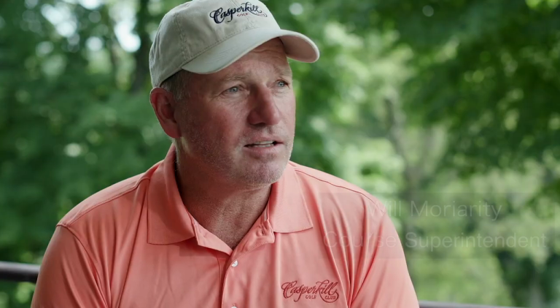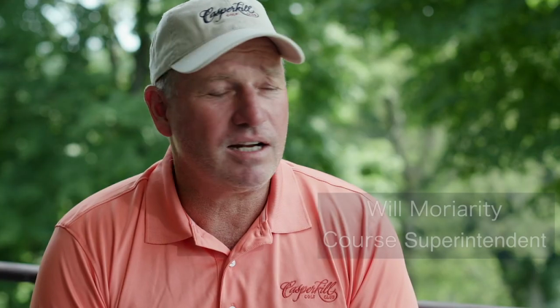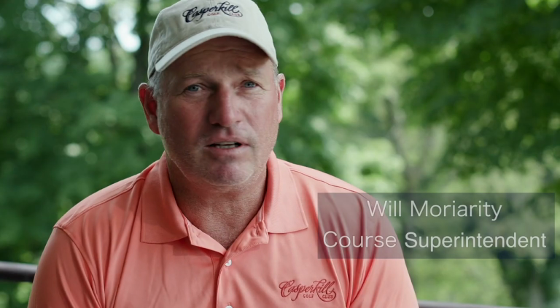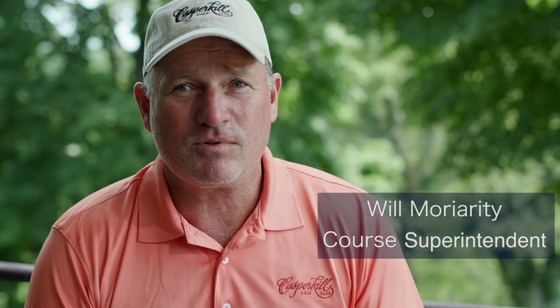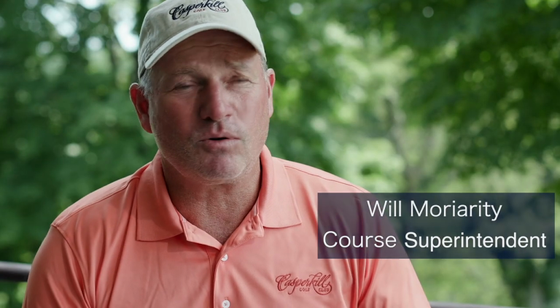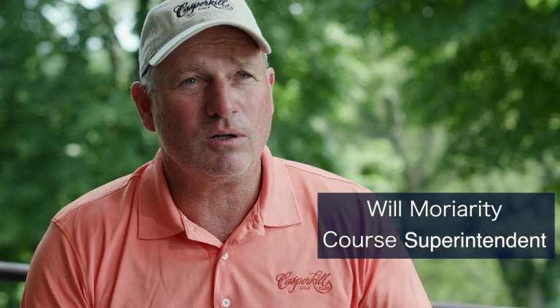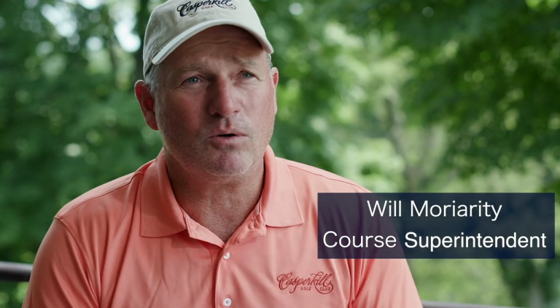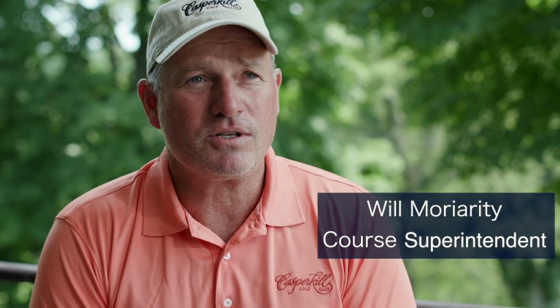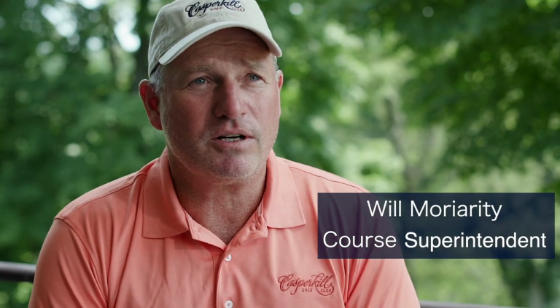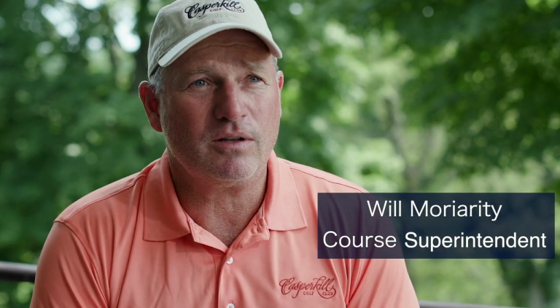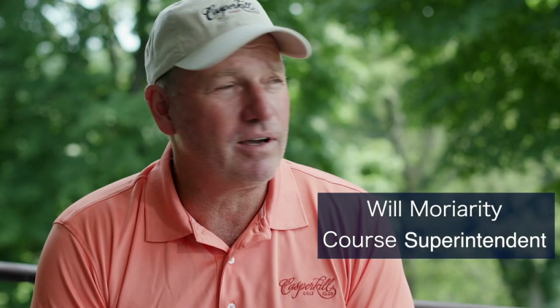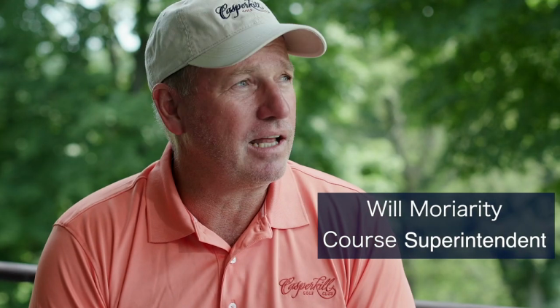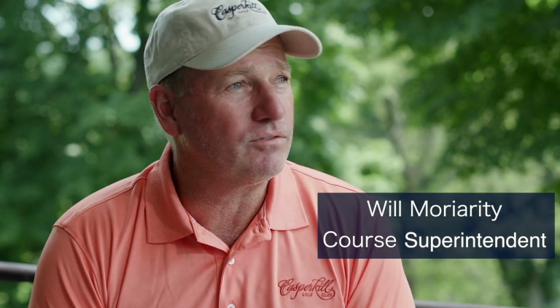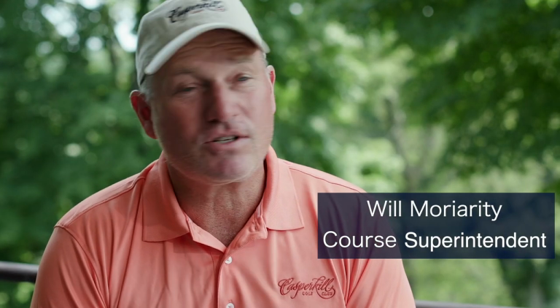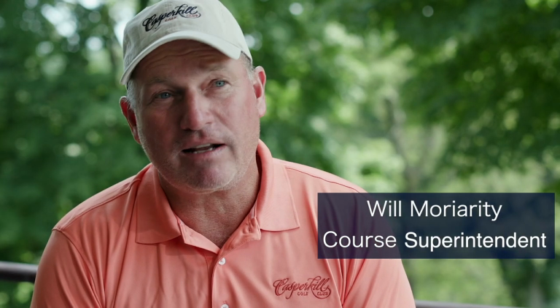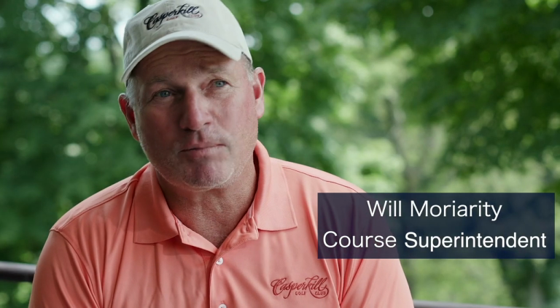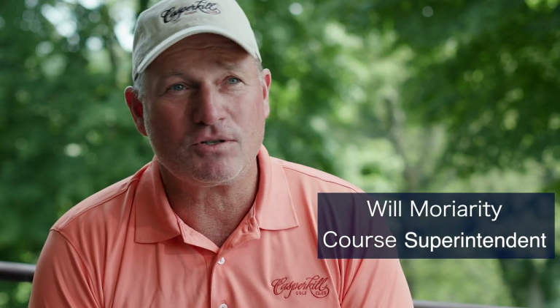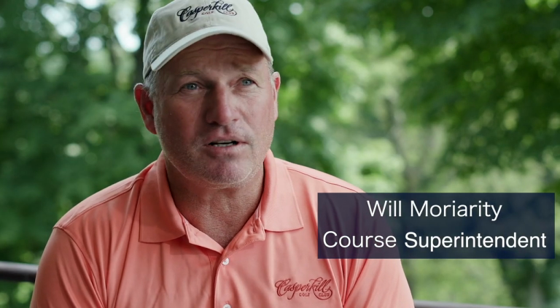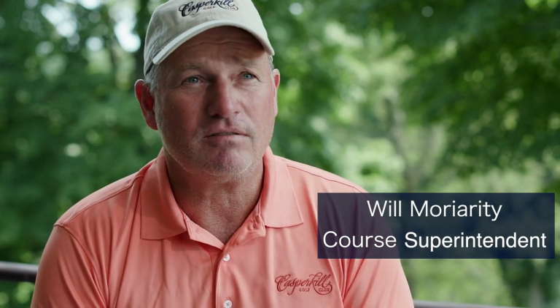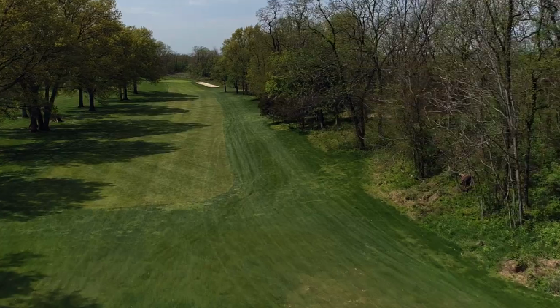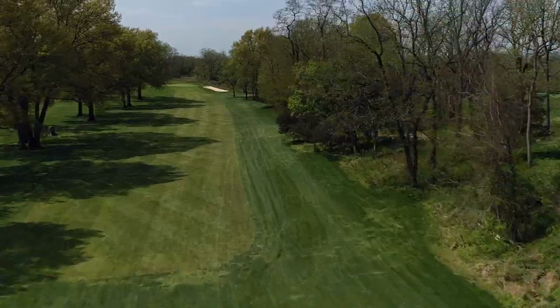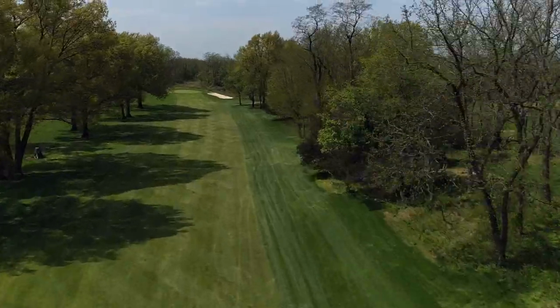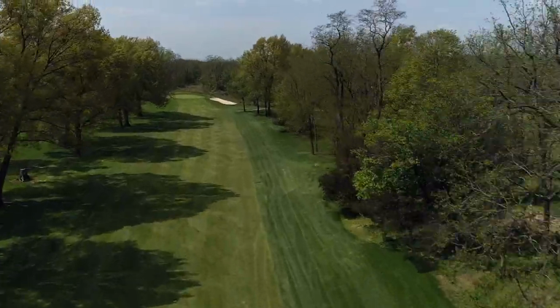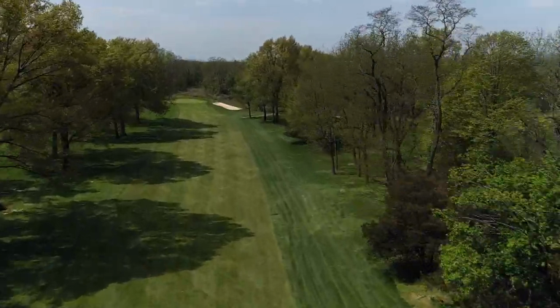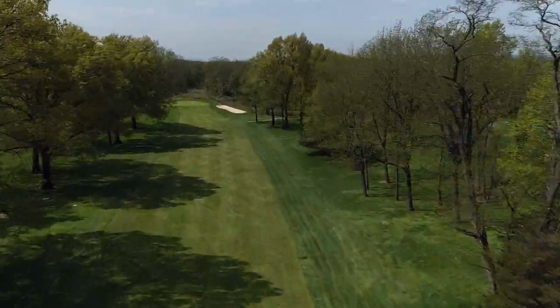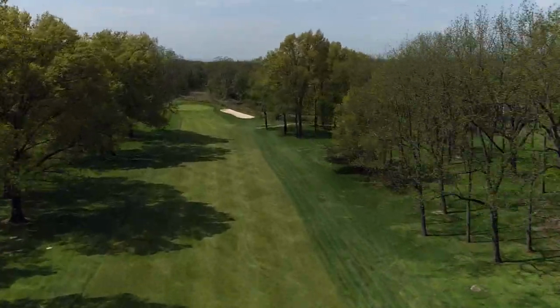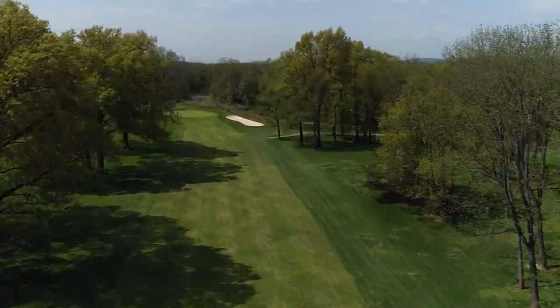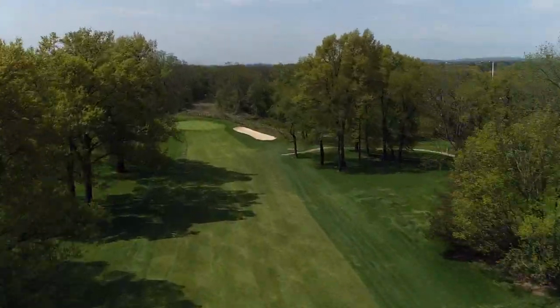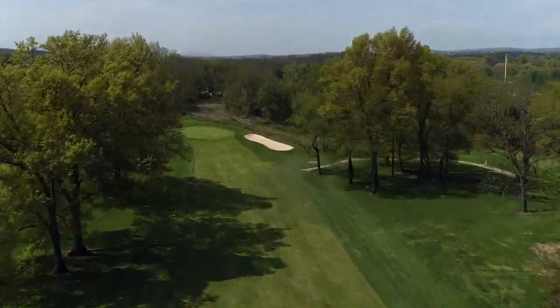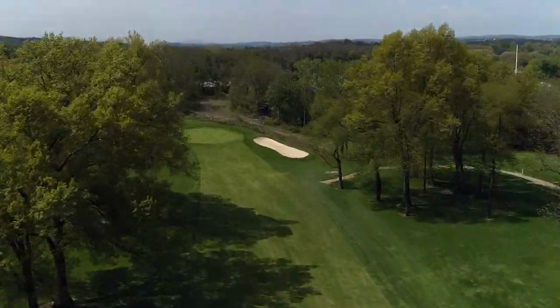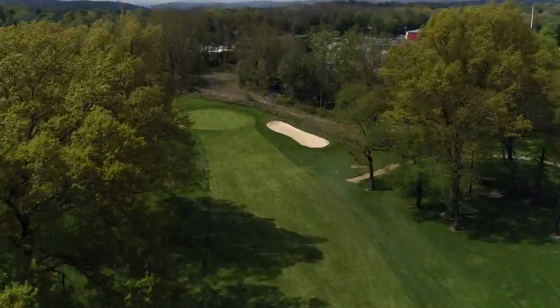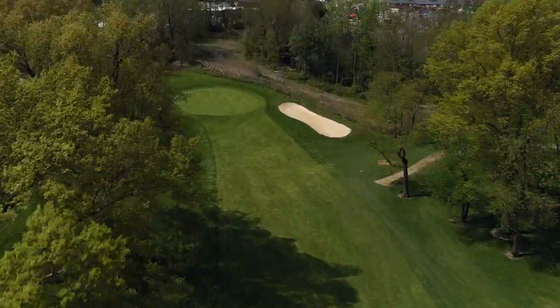It's kind of a storied old course here. They've had a lot of Dutchess County amateurs here. Everyone in Dutchess County knows this course and likes this course.